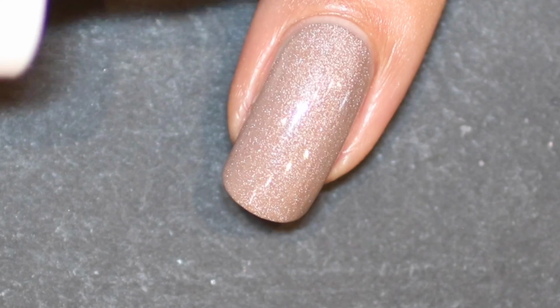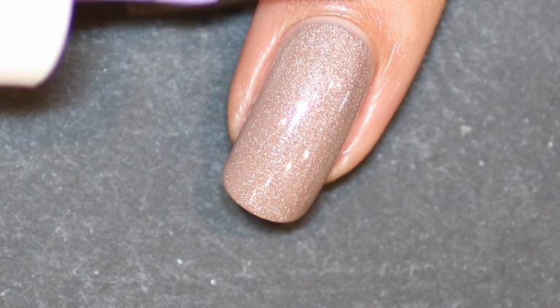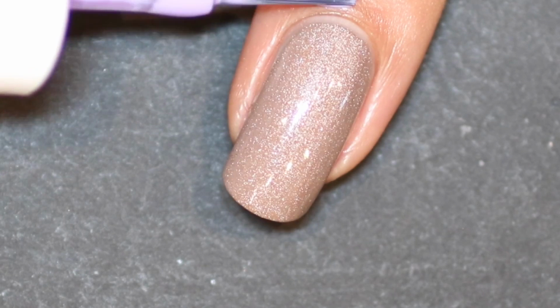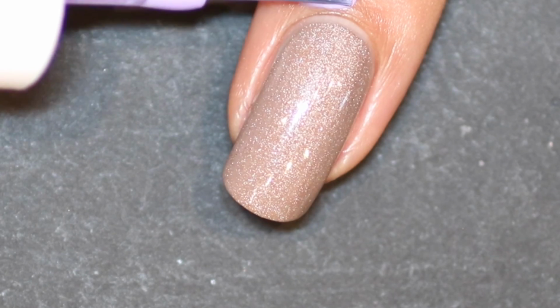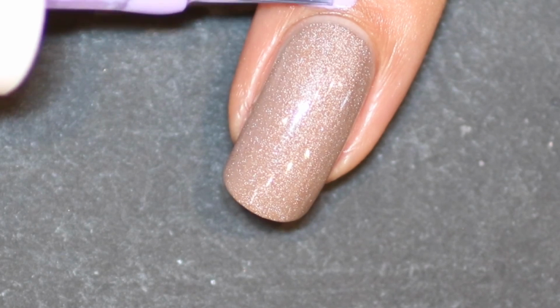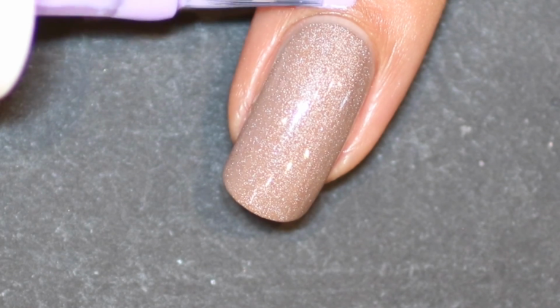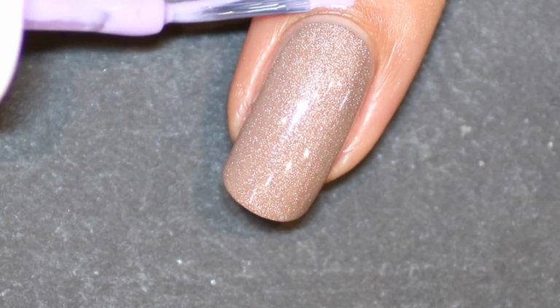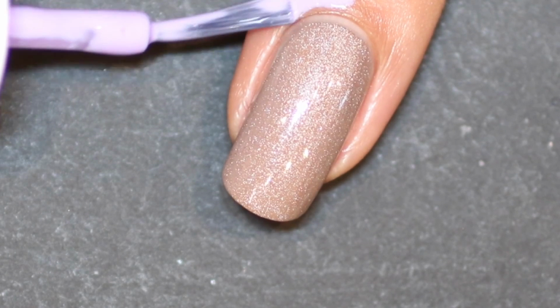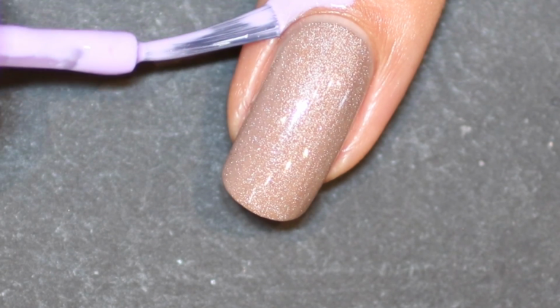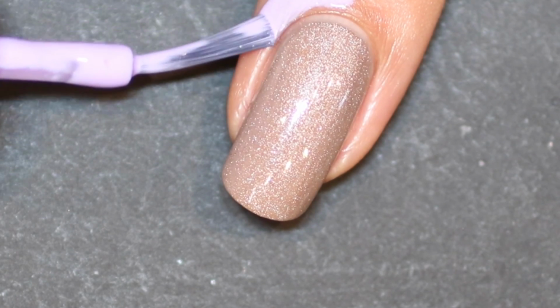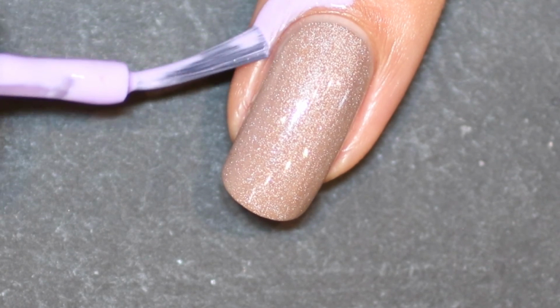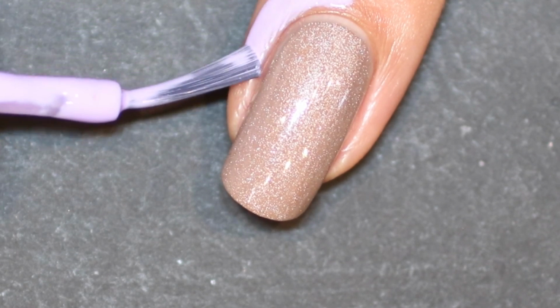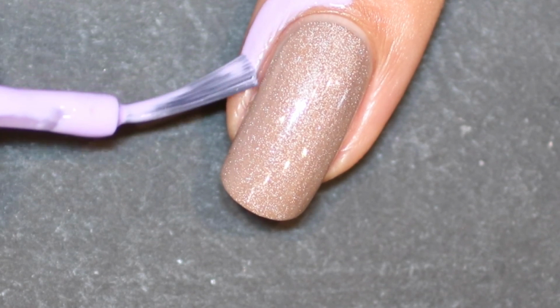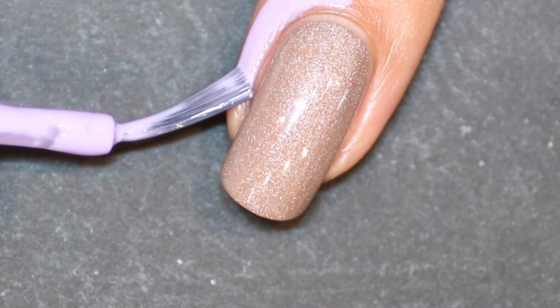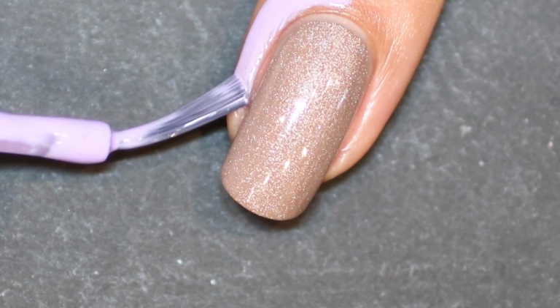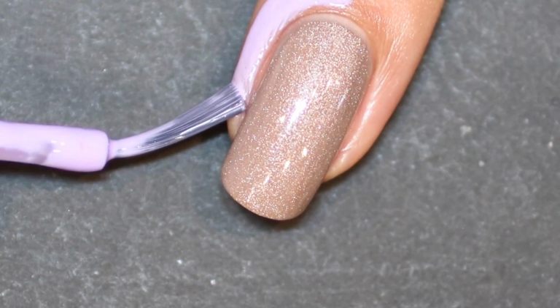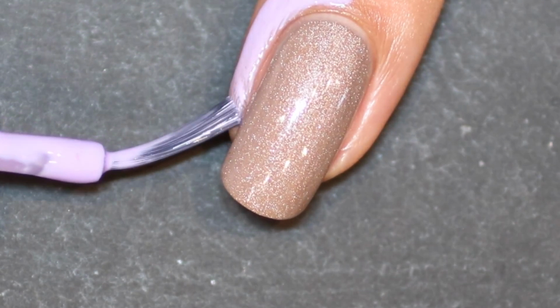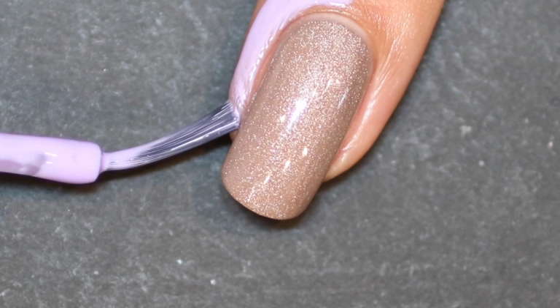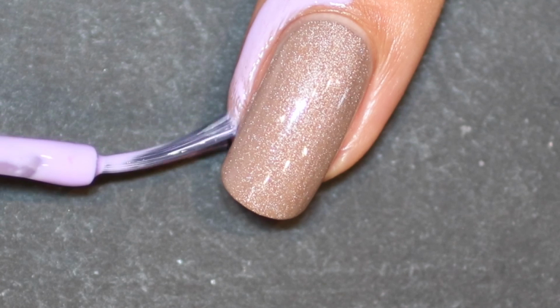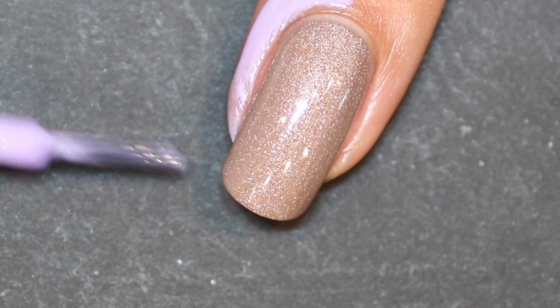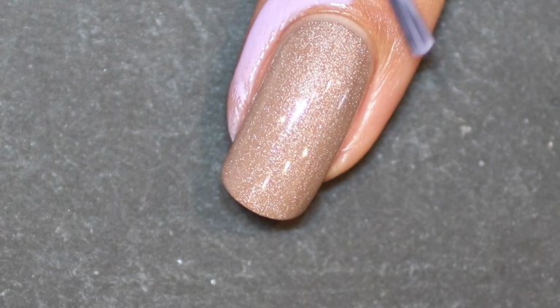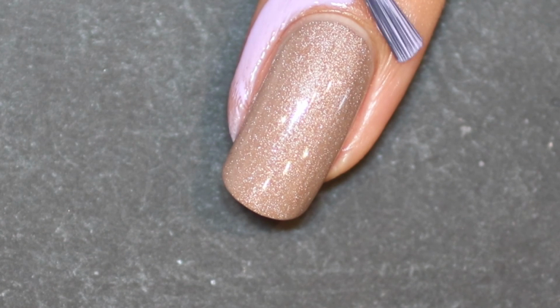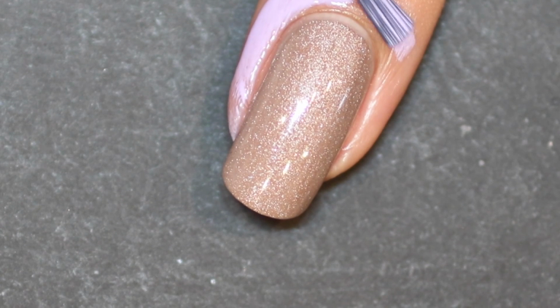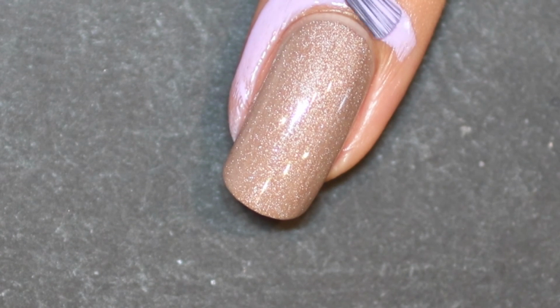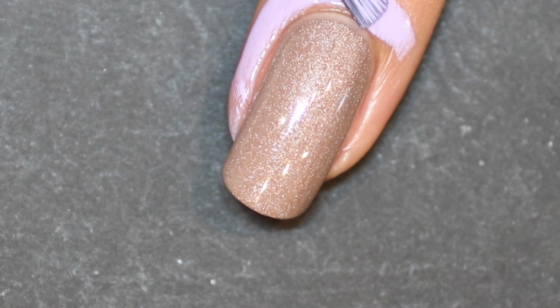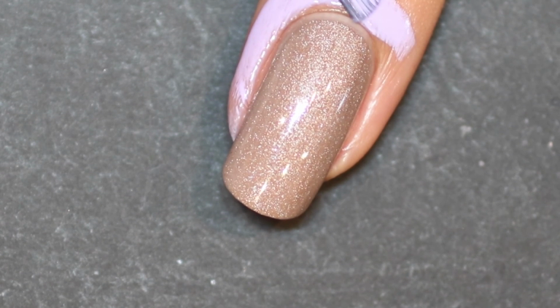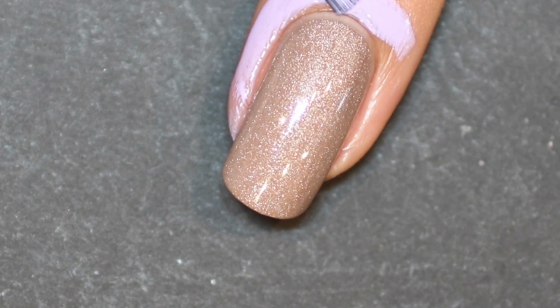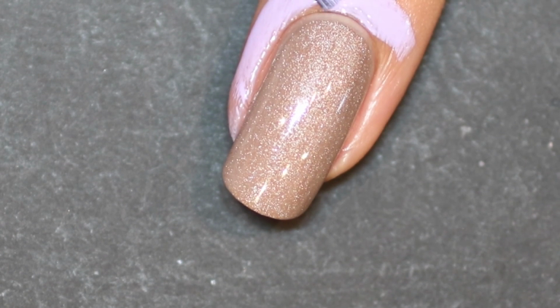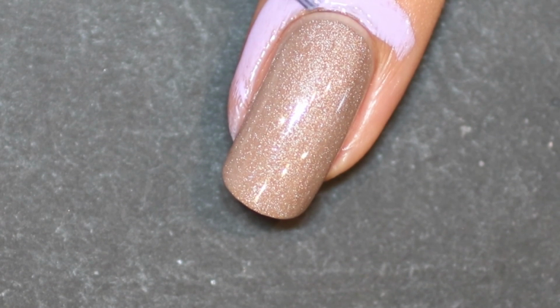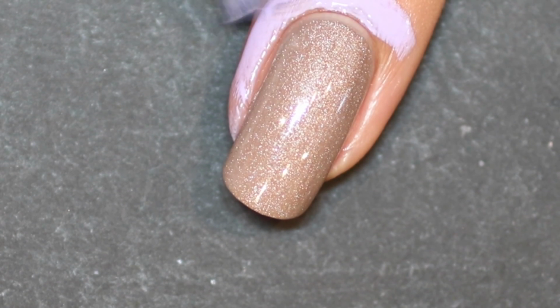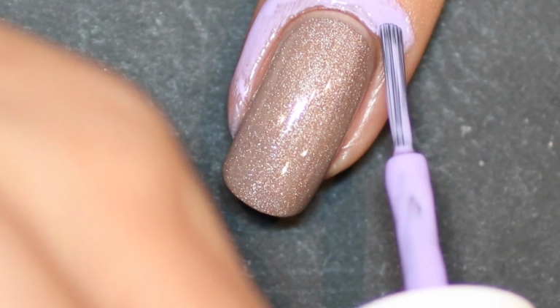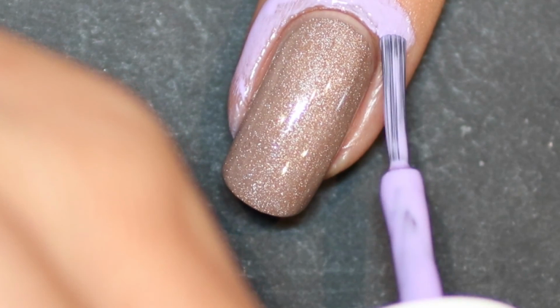Taking the Nail Candy Latex Peel, I just apply that around the cuticles to make cleanup a lot easier later on.